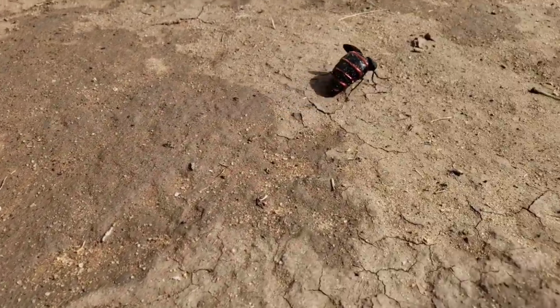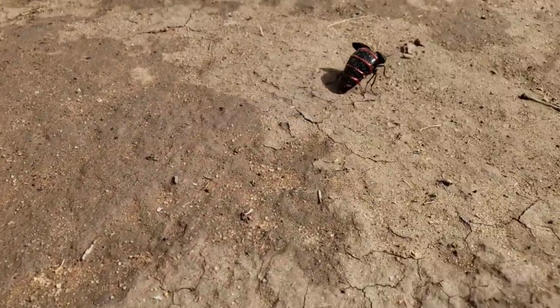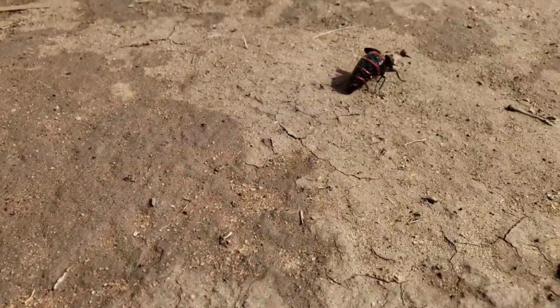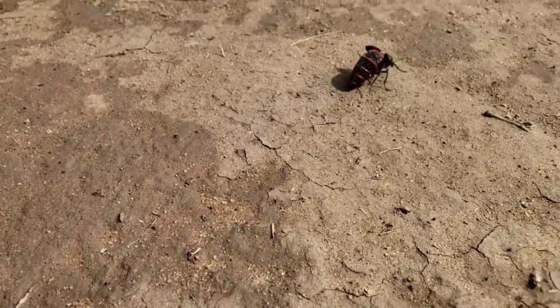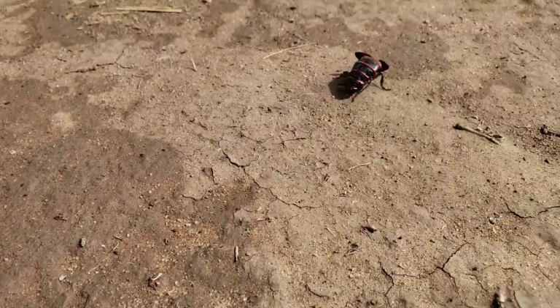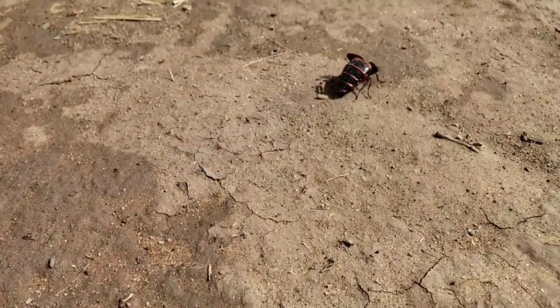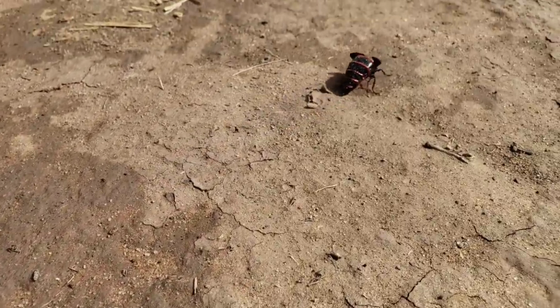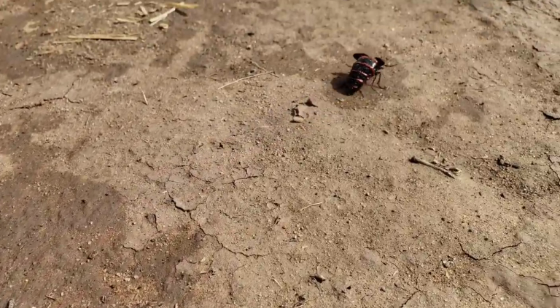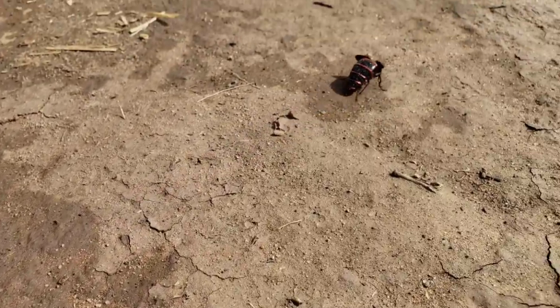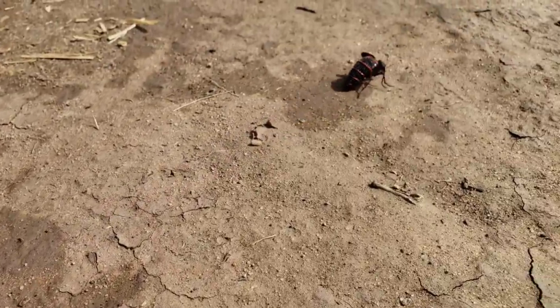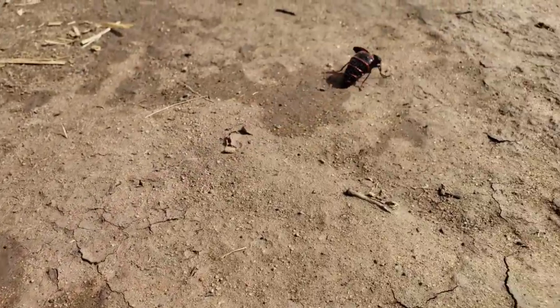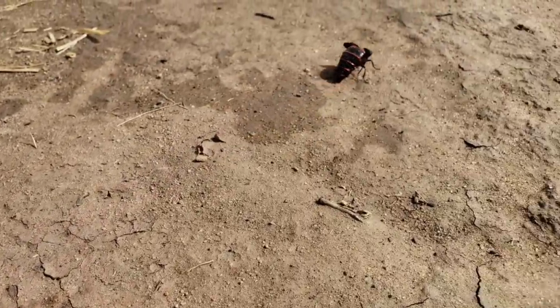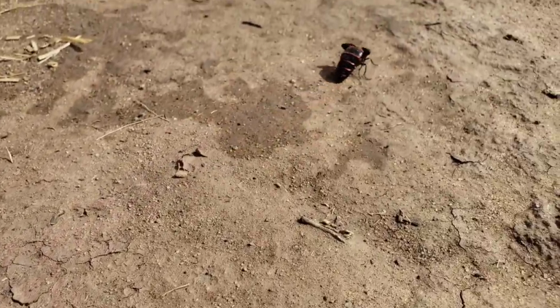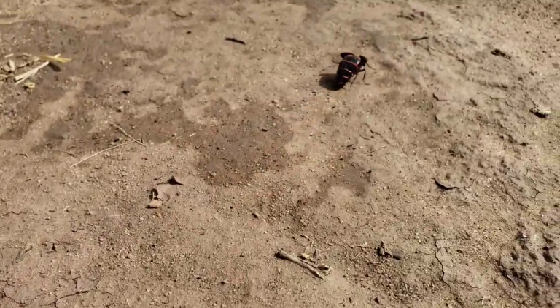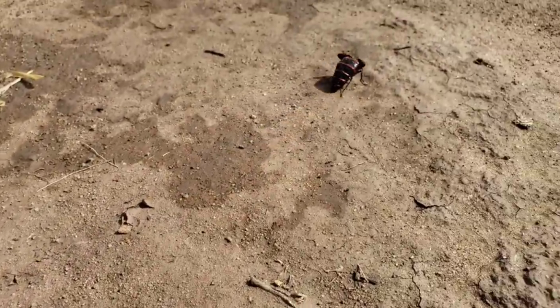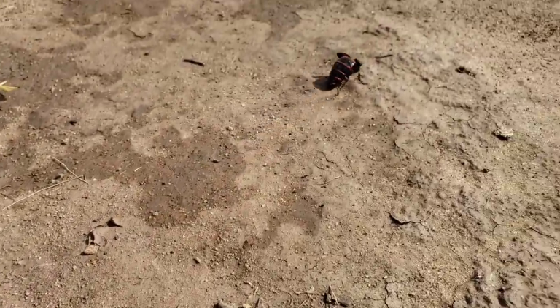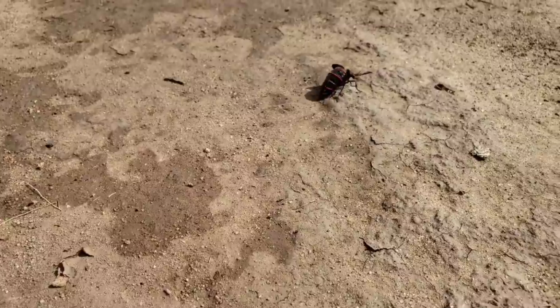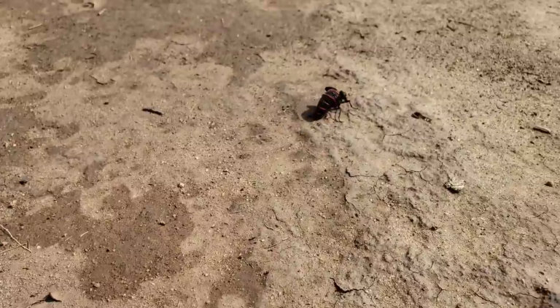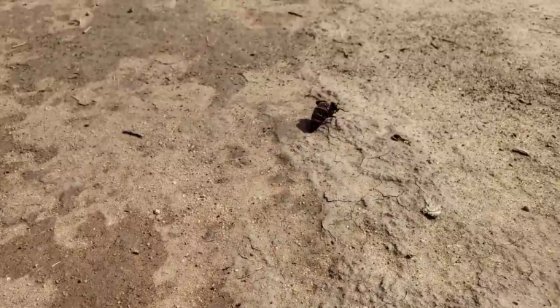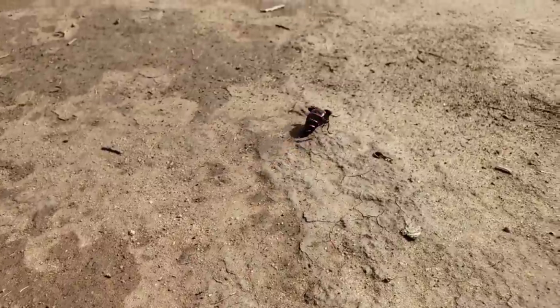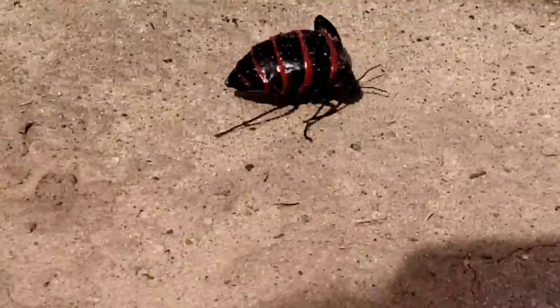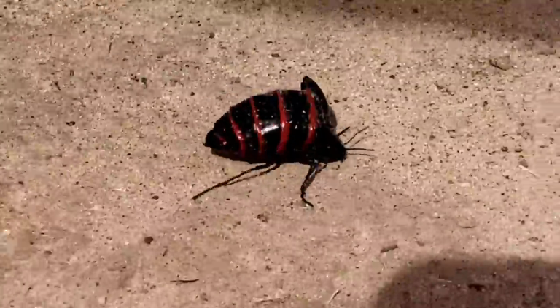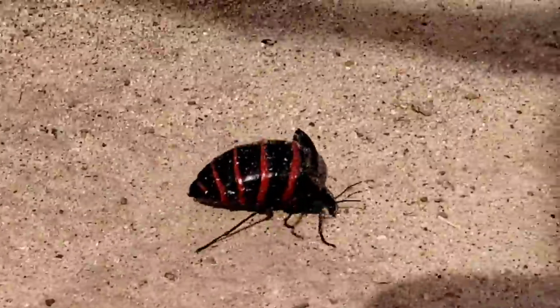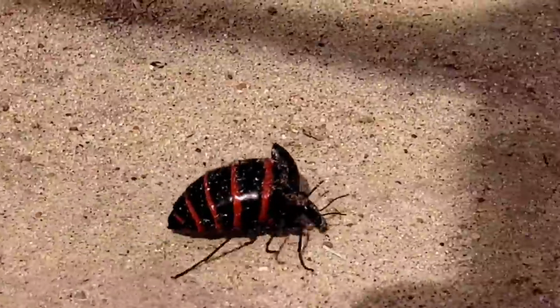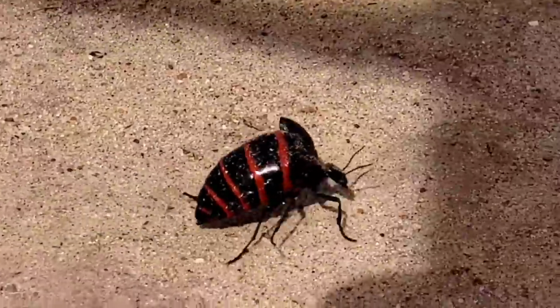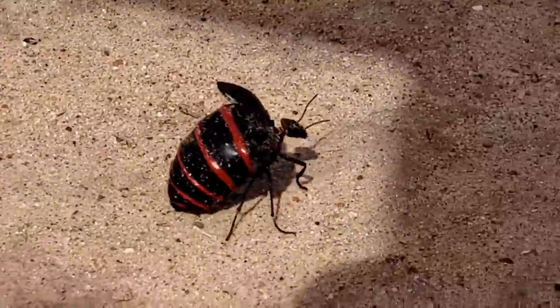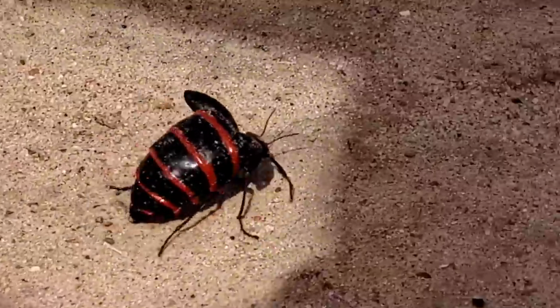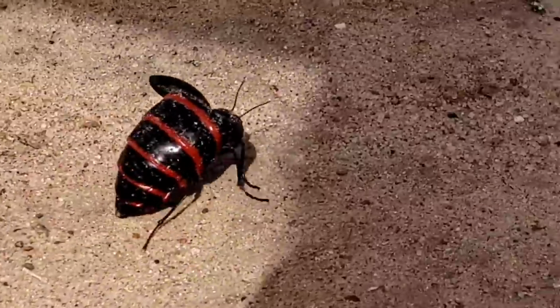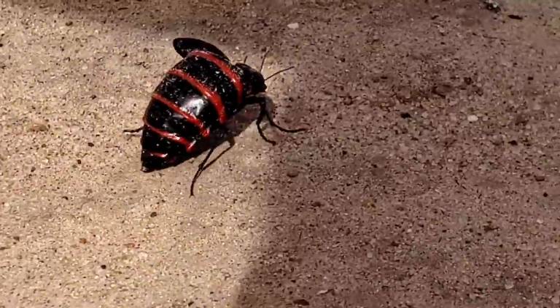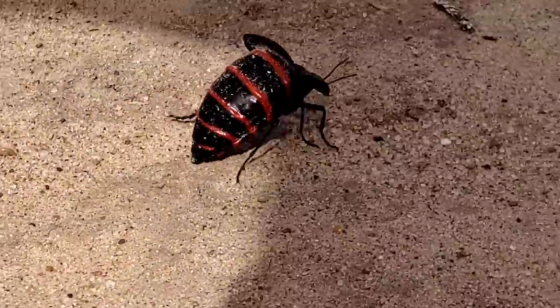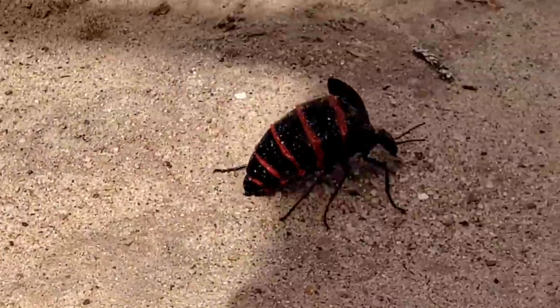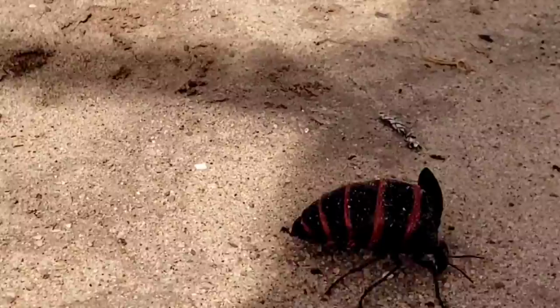Do any of you know what this is? I've never seen anything like it. Make it a little more clear — isn't that bizarre?